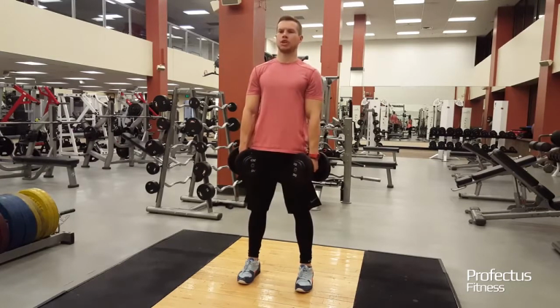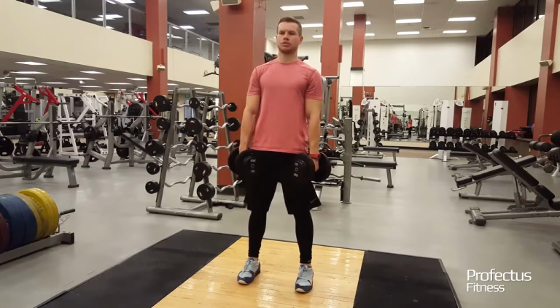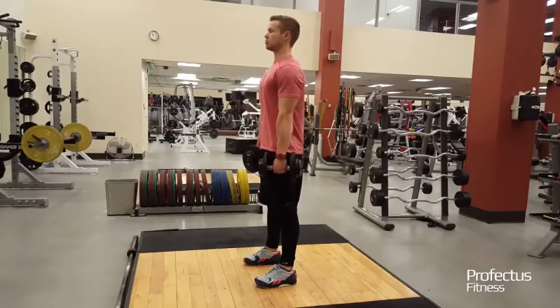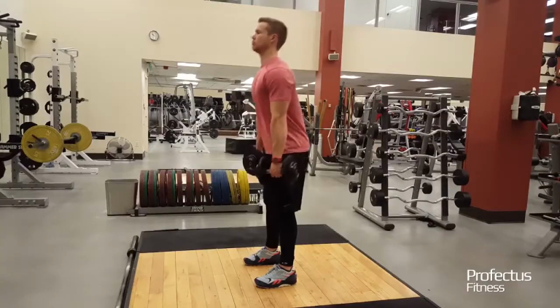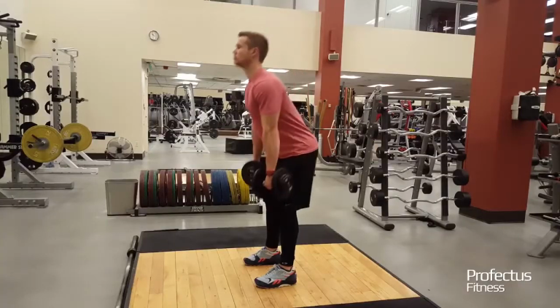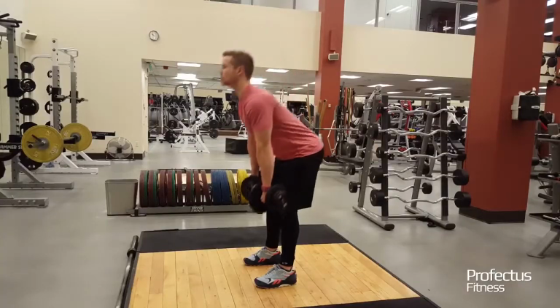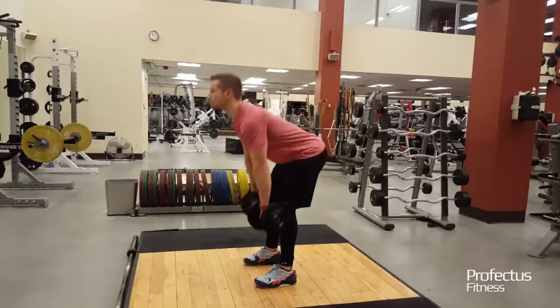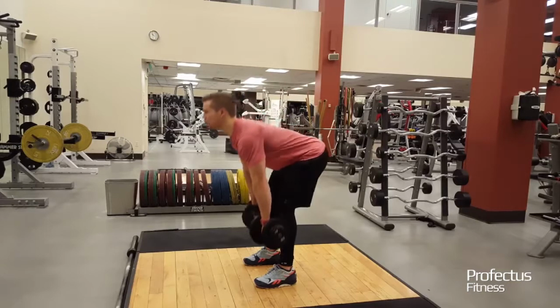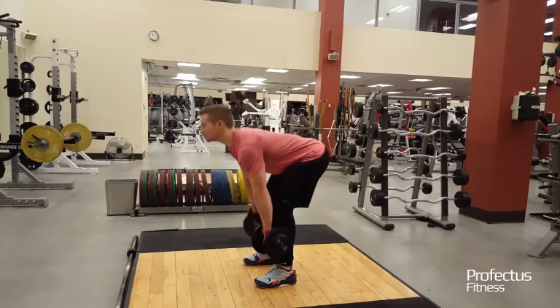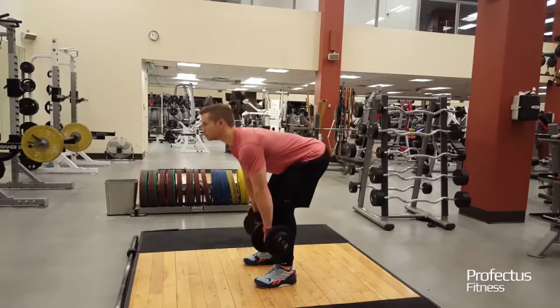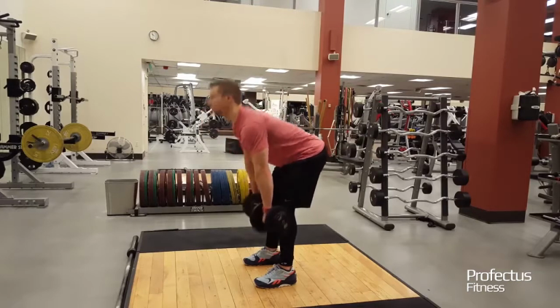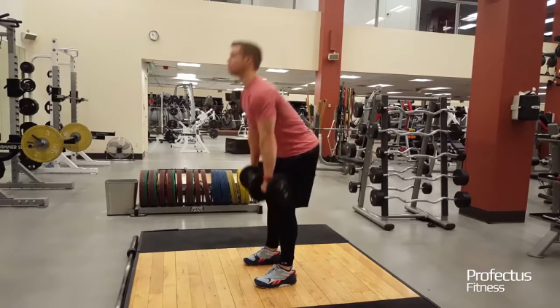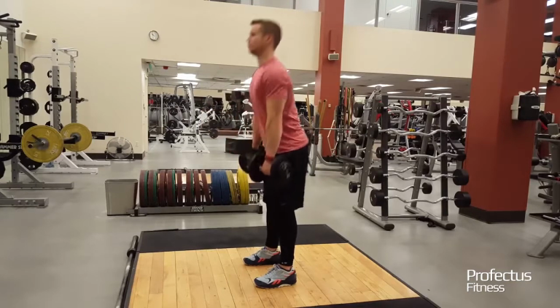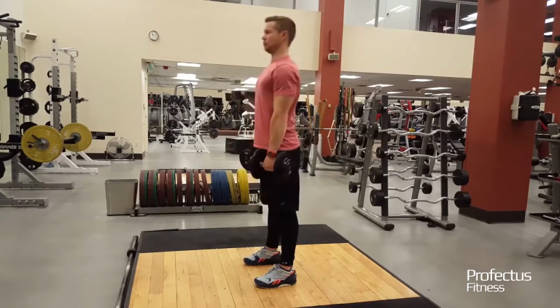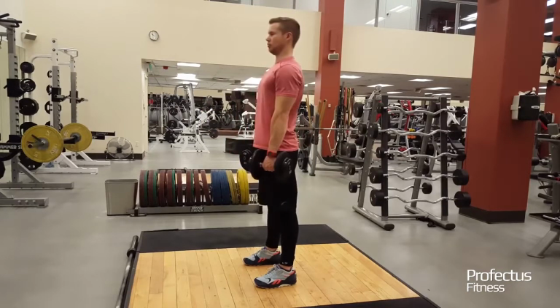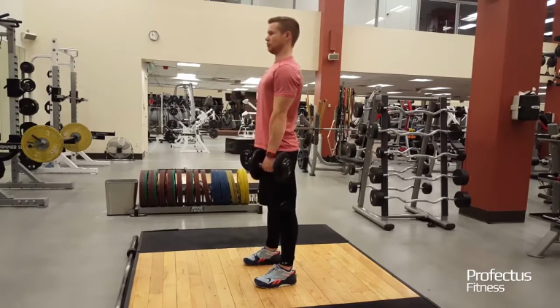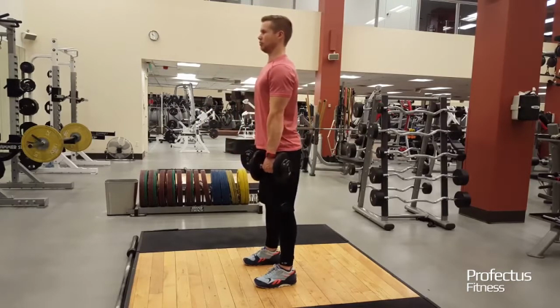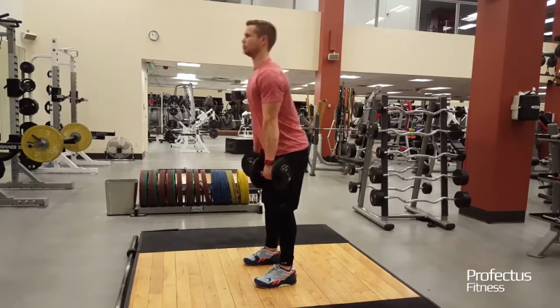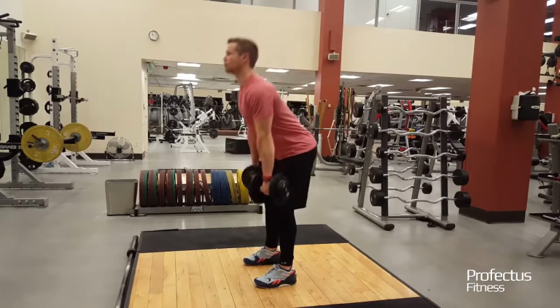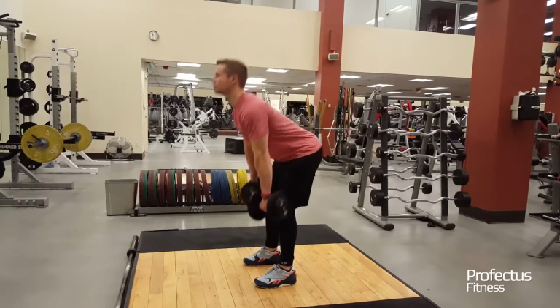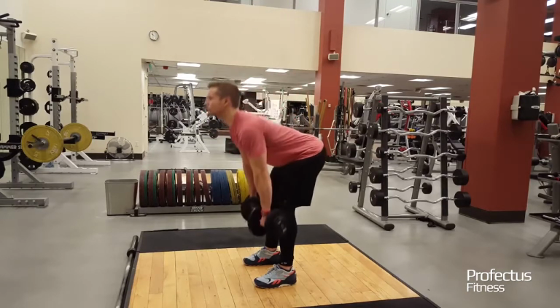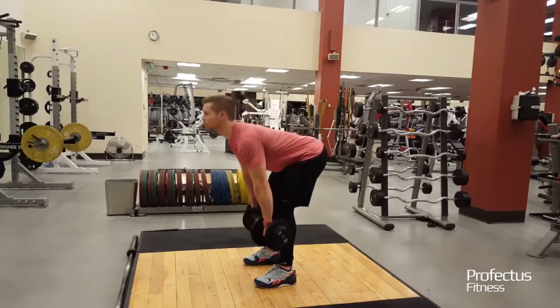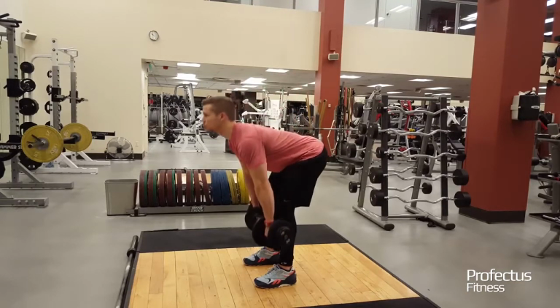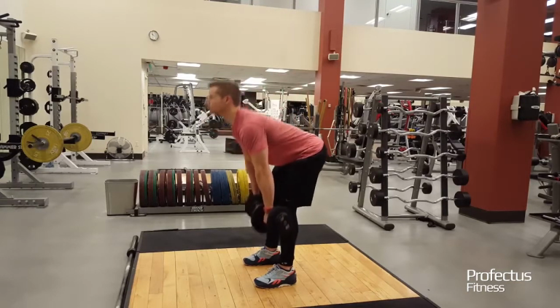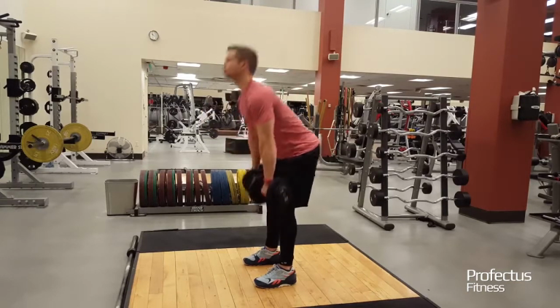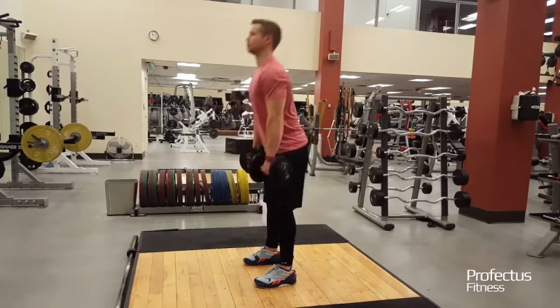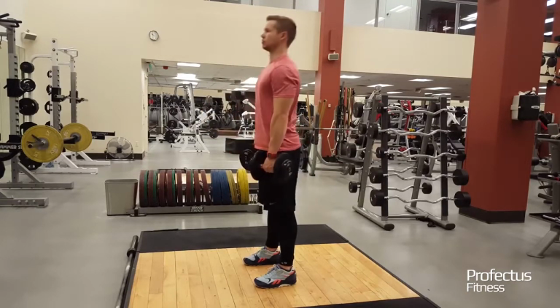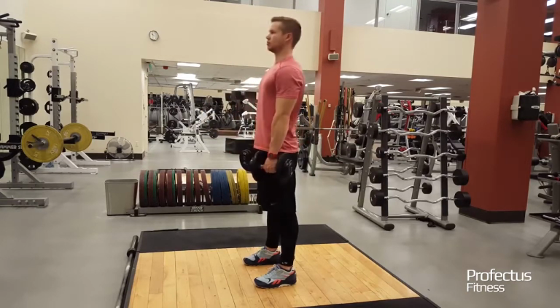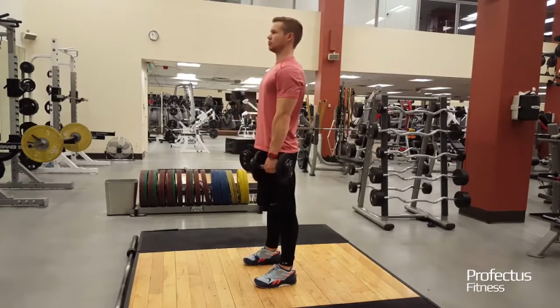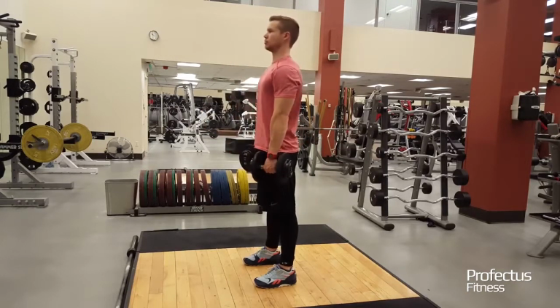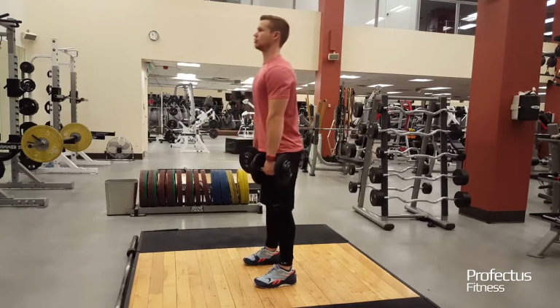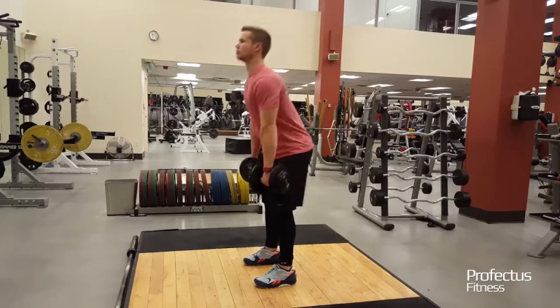Lift dumbbells by driving hips forward and squeezing glutes. Pull shoulders back and fully contract glutes in the standing position.